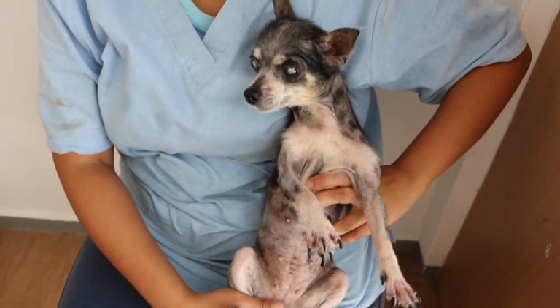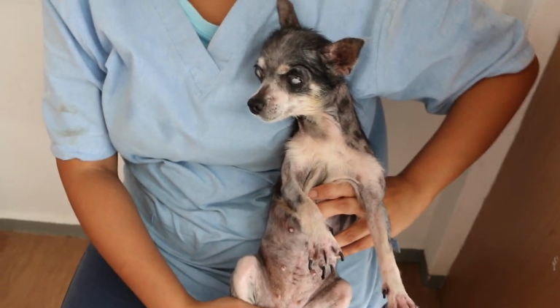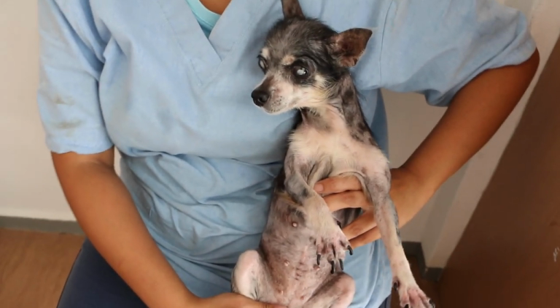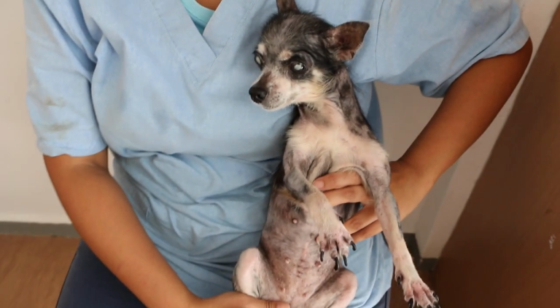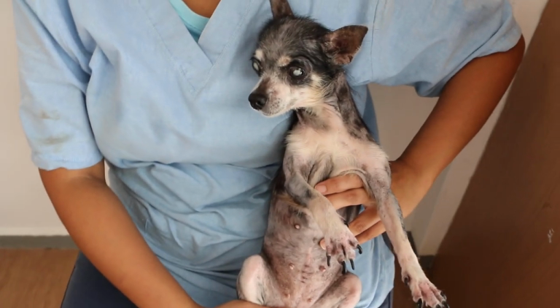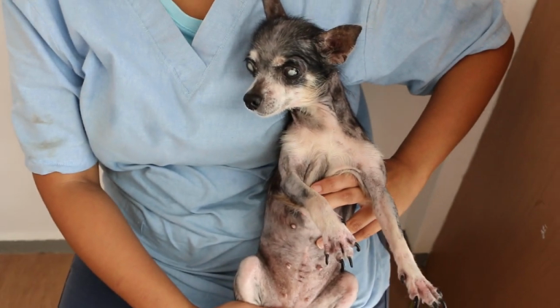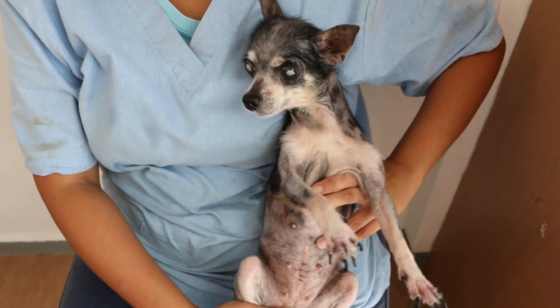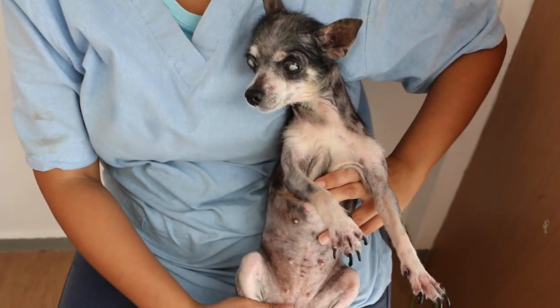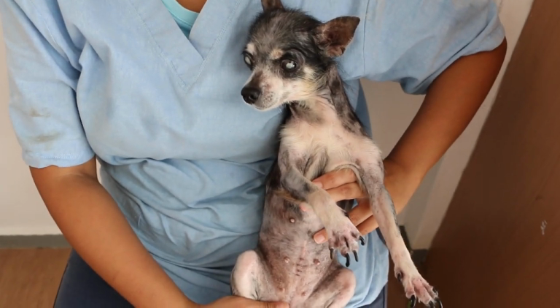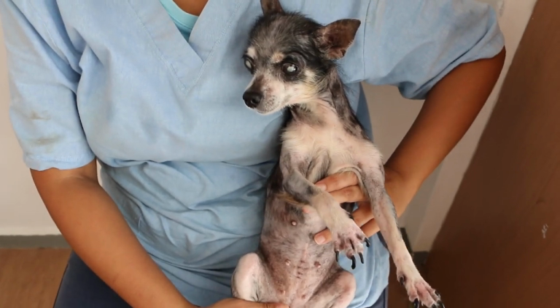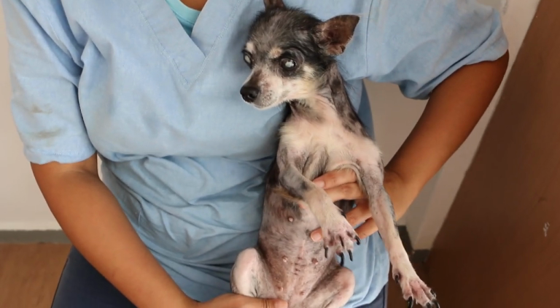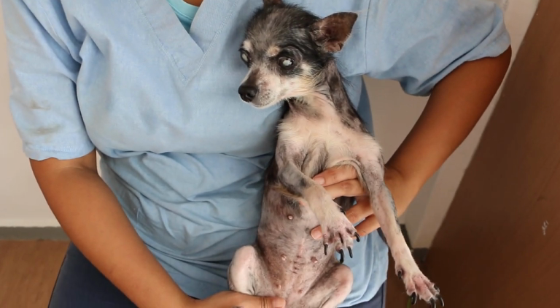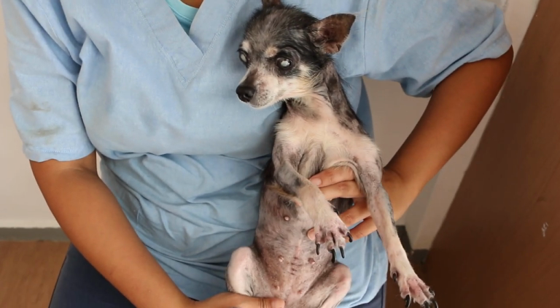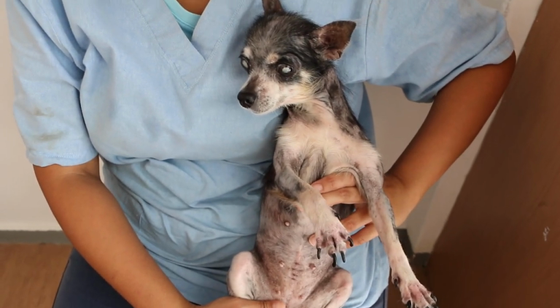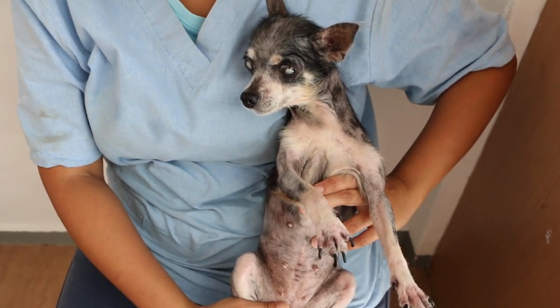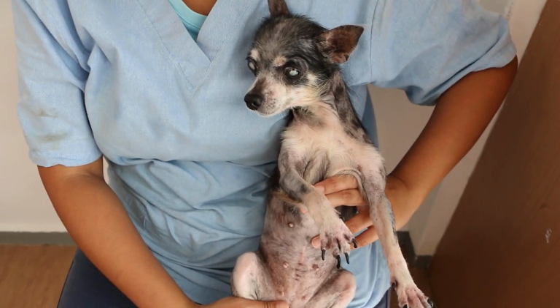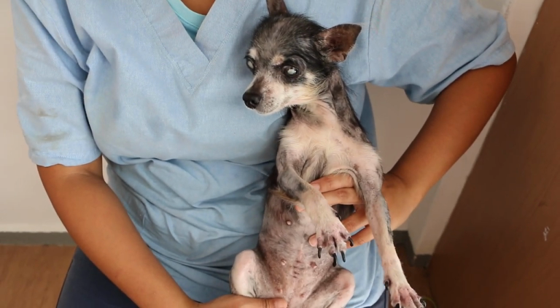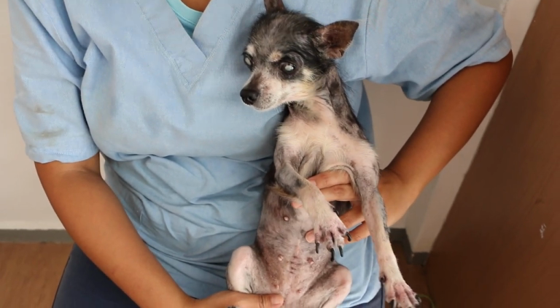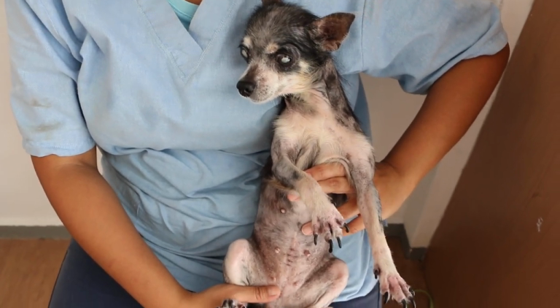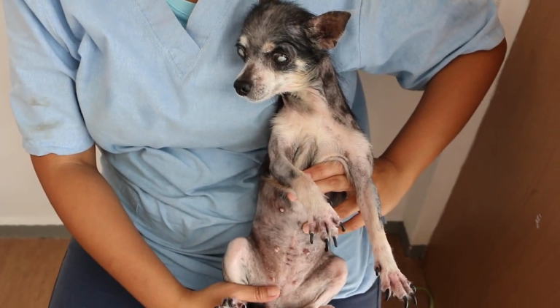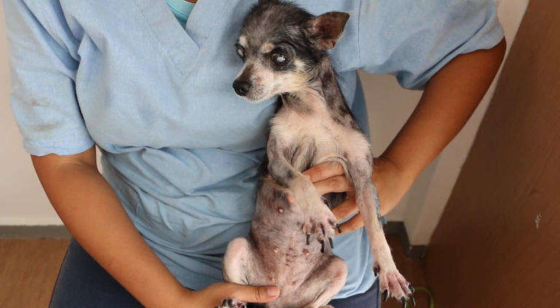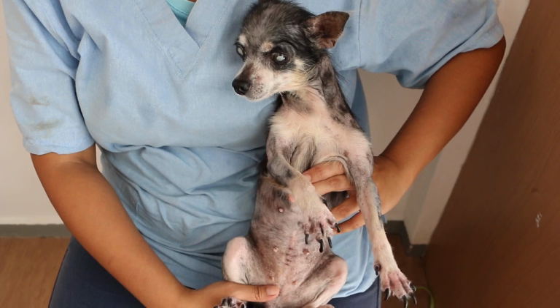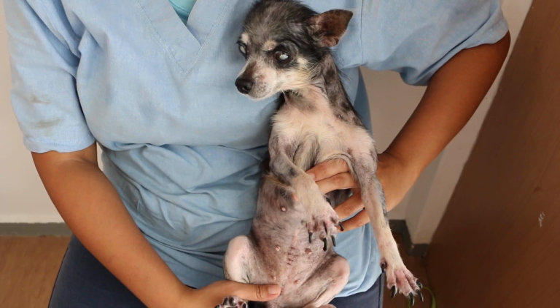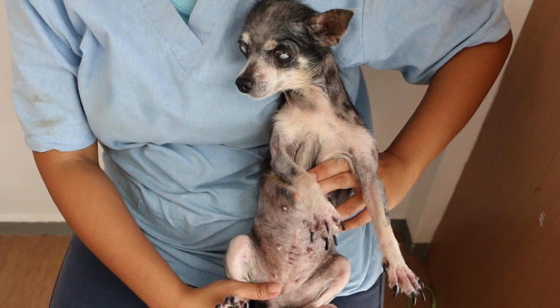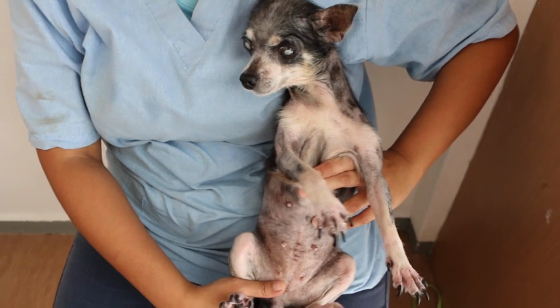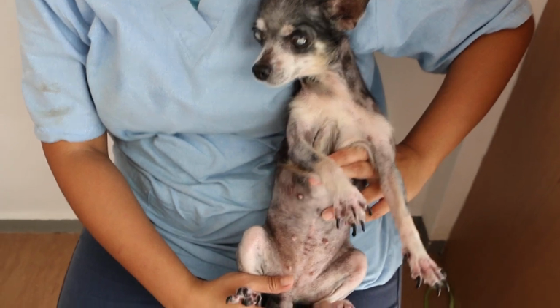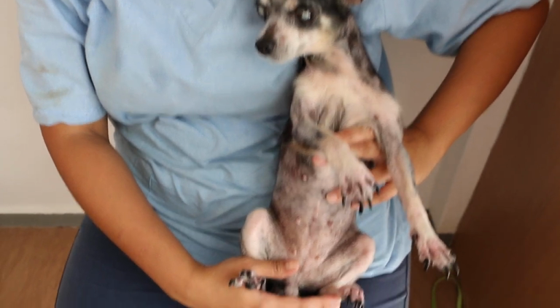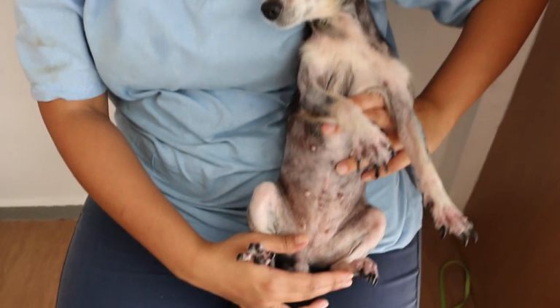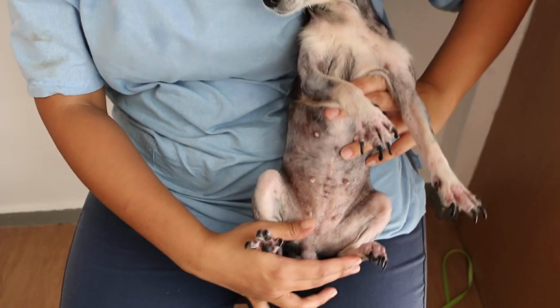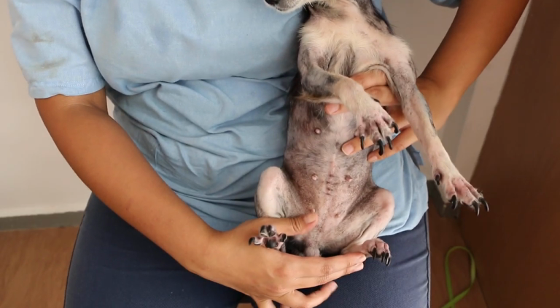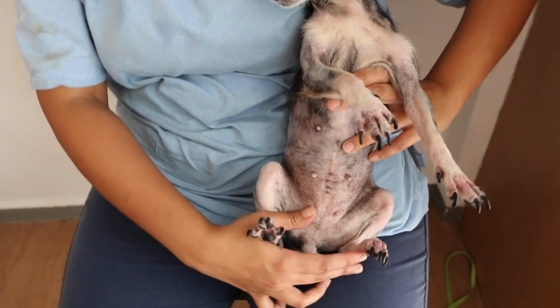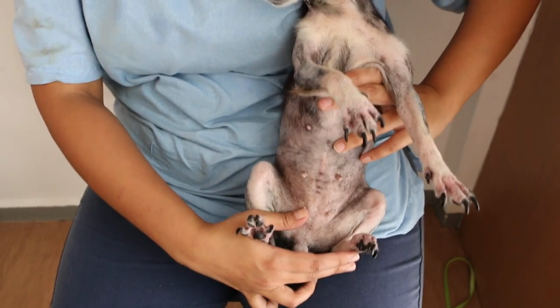Today is 28 November 2018. This is their 11-year-old female Chihuahua.